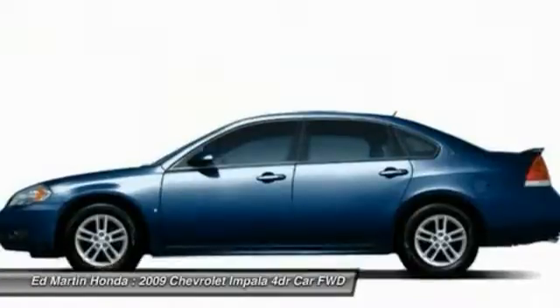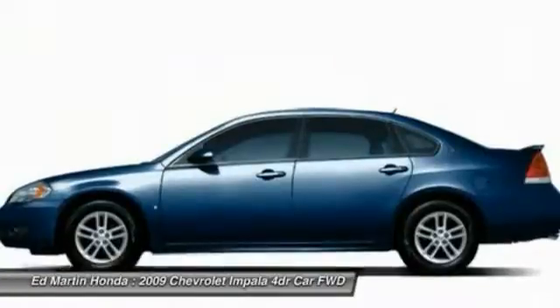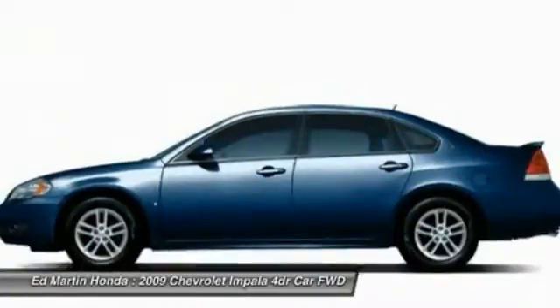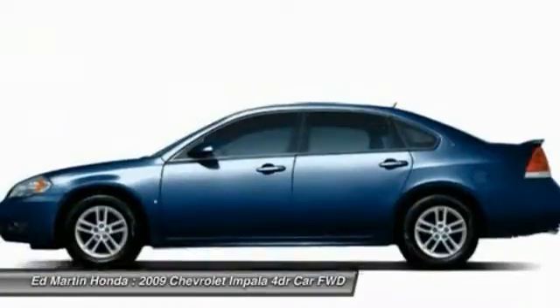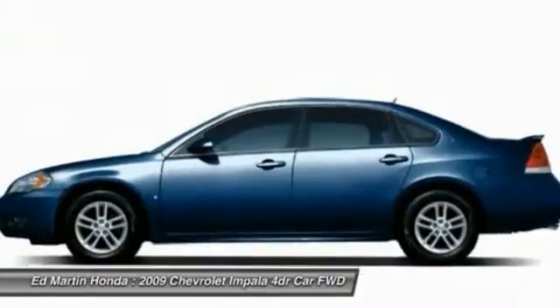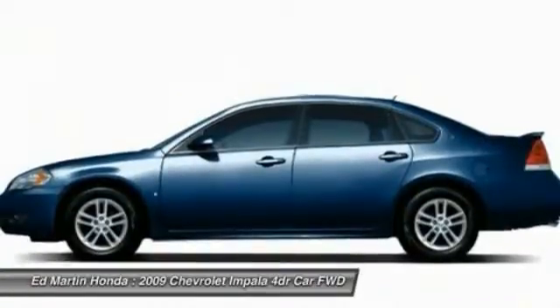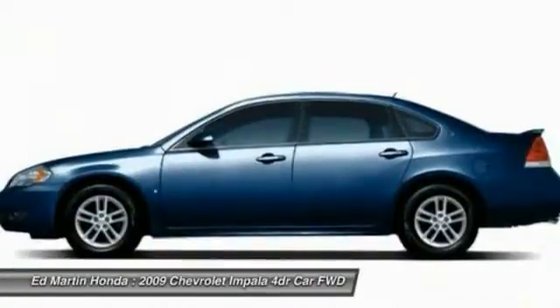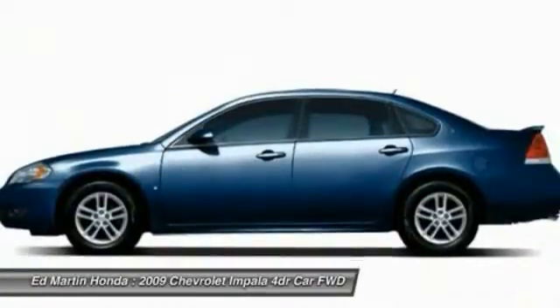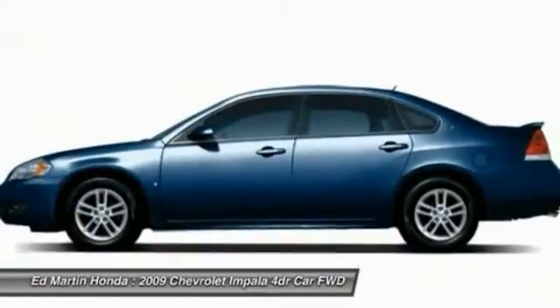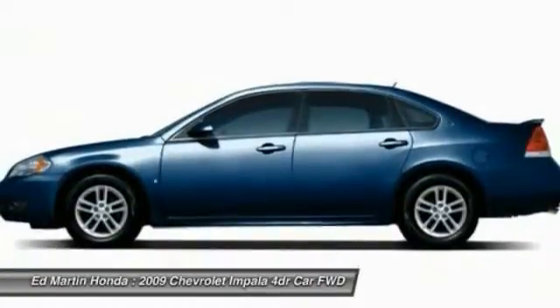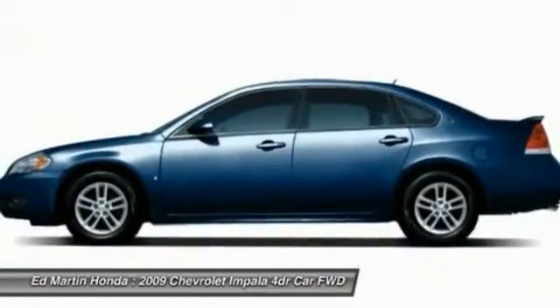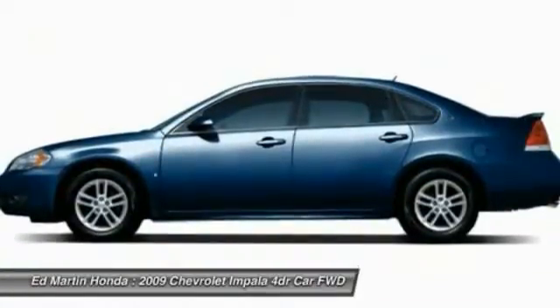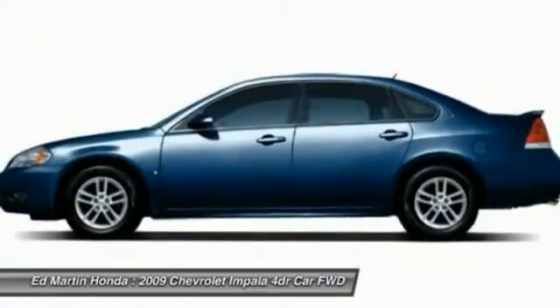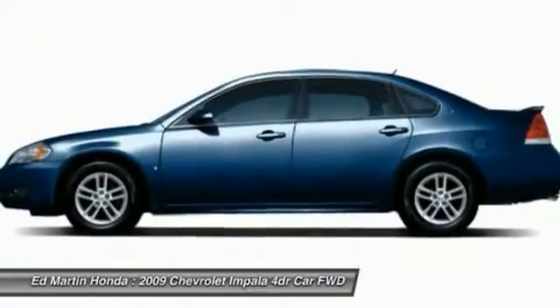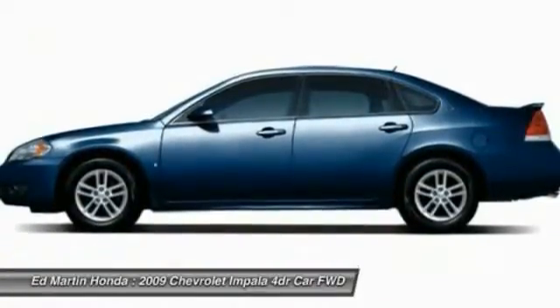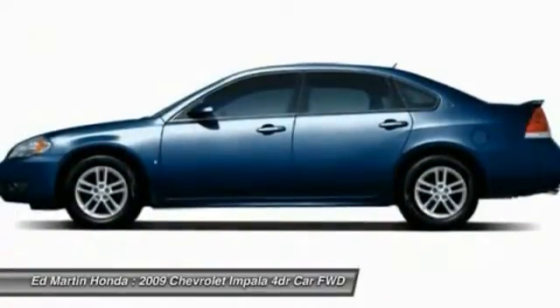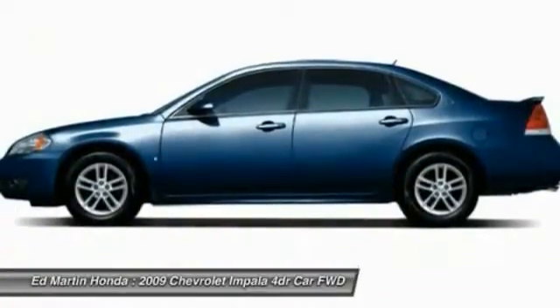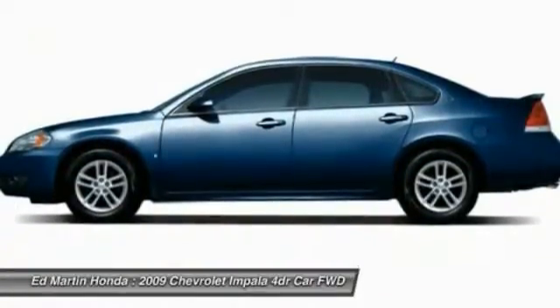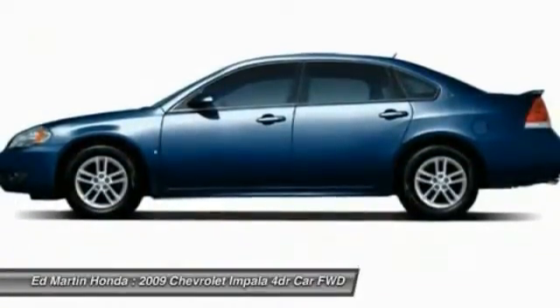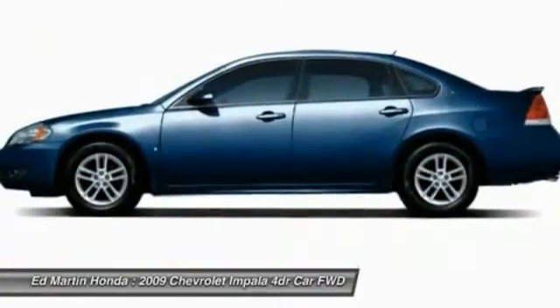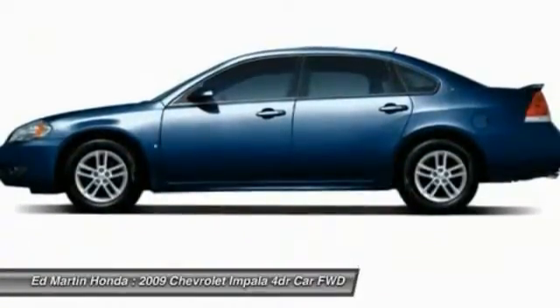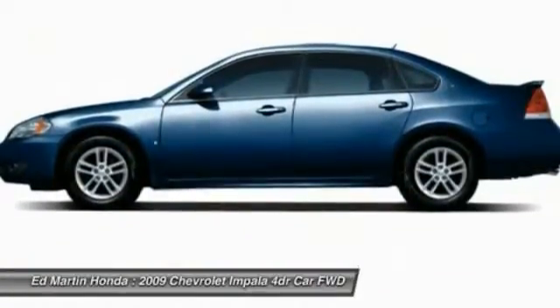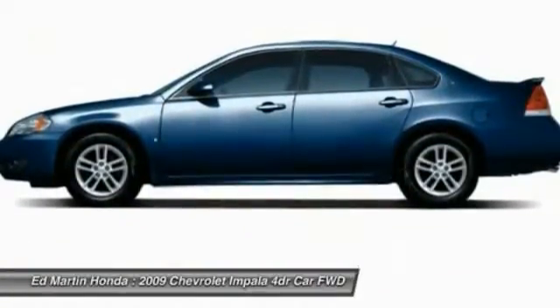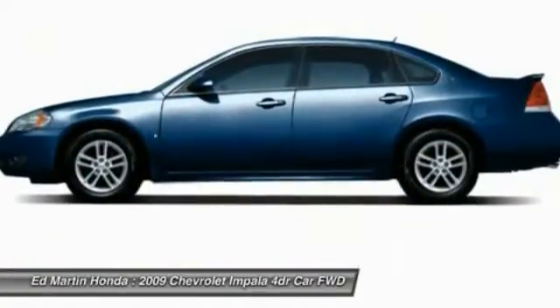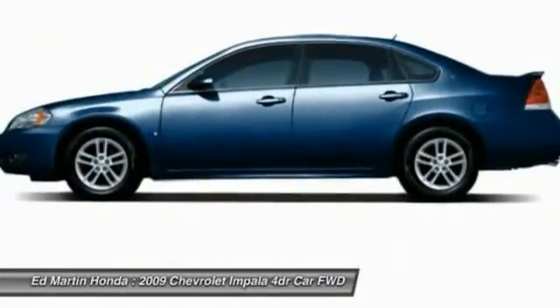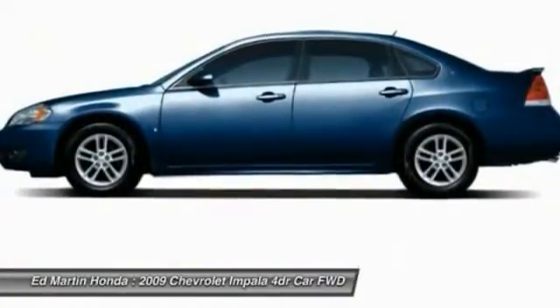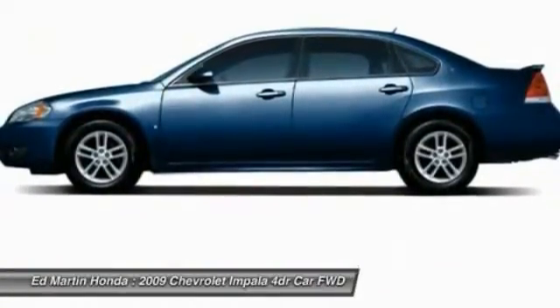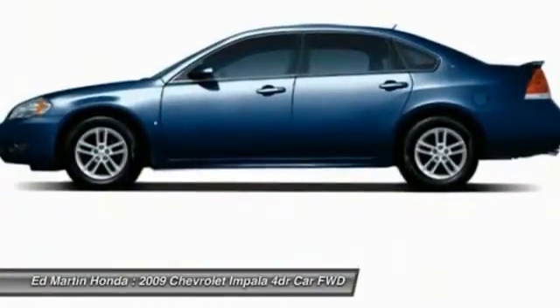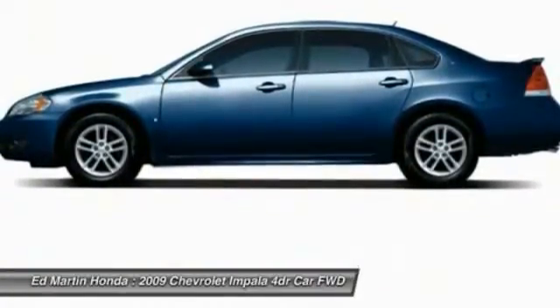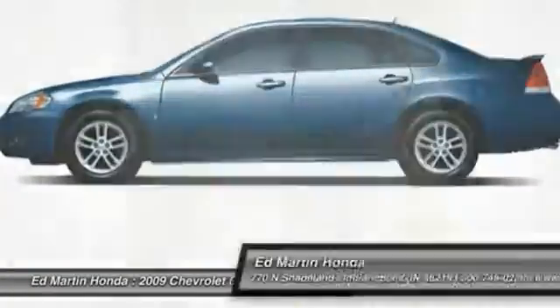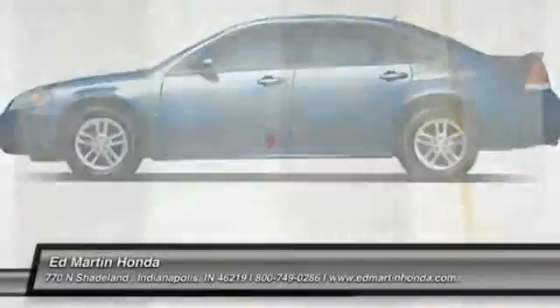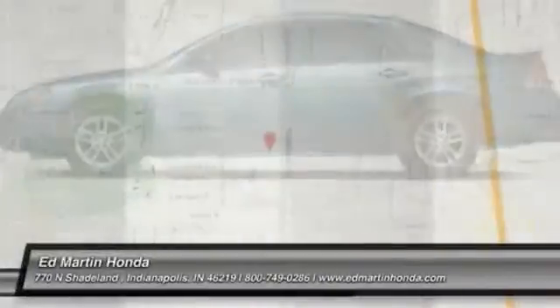Rear defrost. Drive away with a great deal on this vehicle. Call or stop in today.